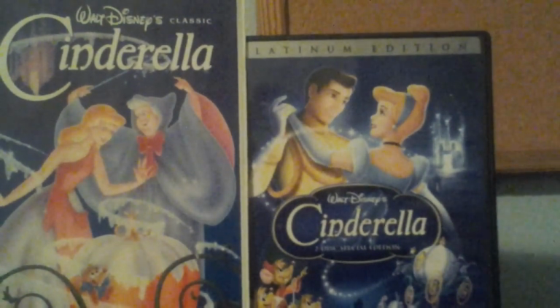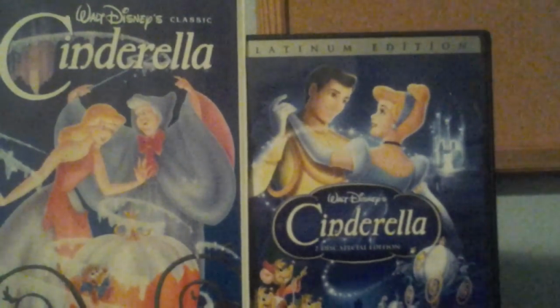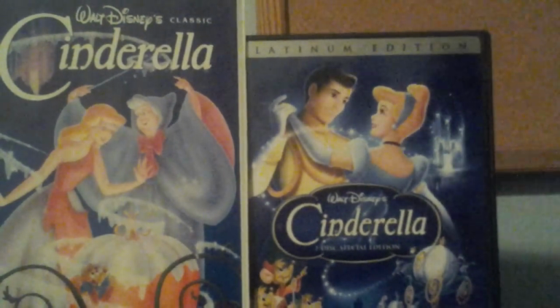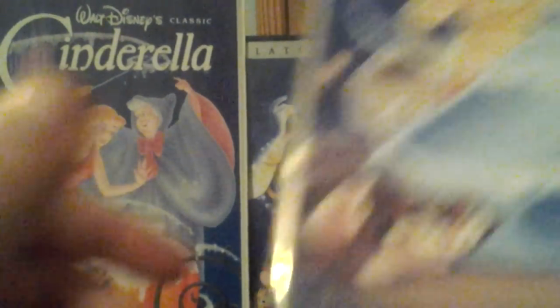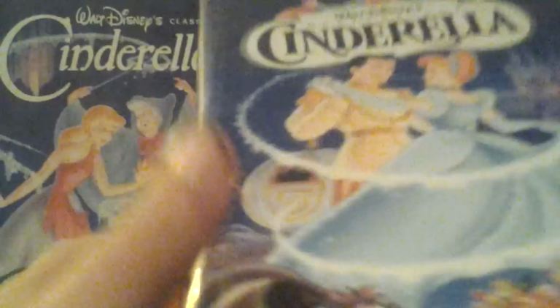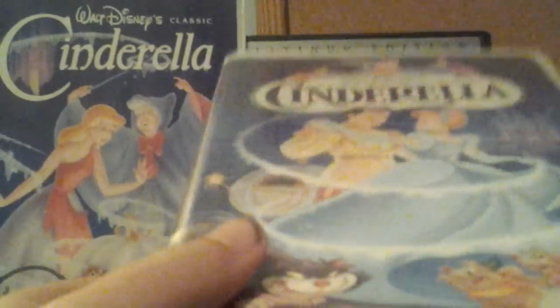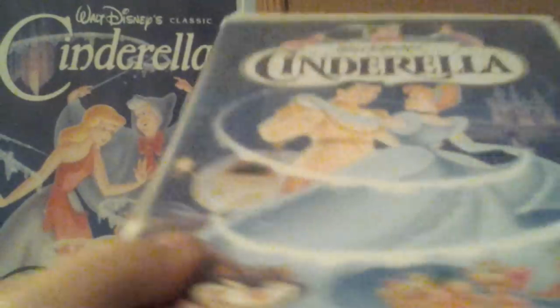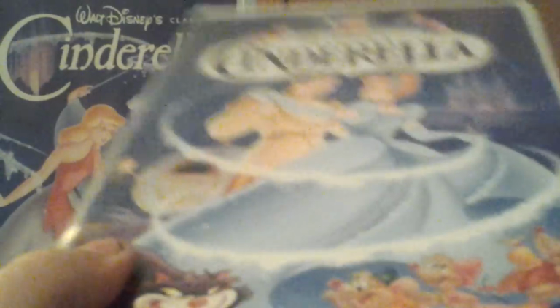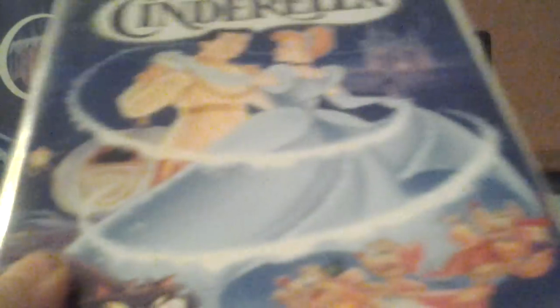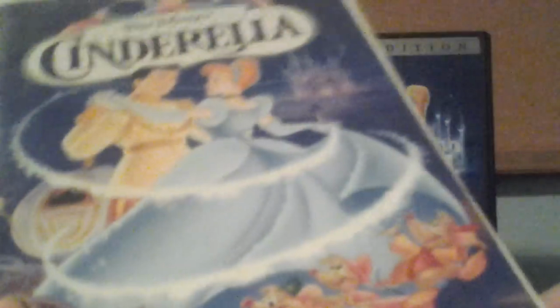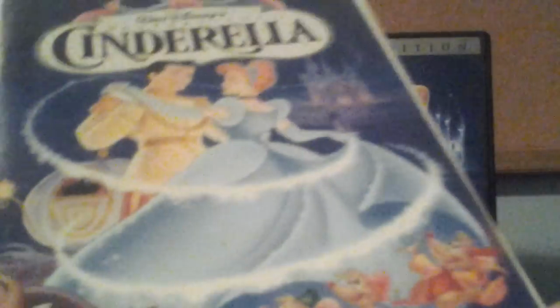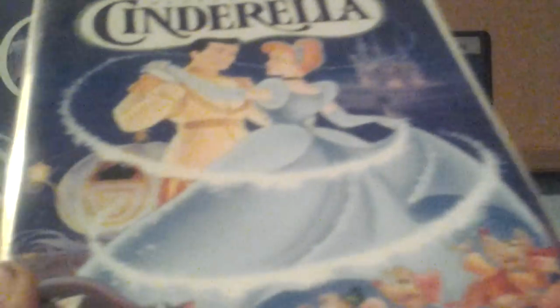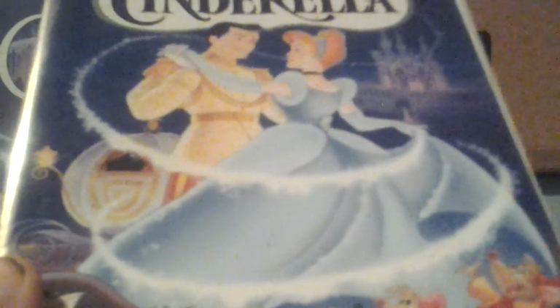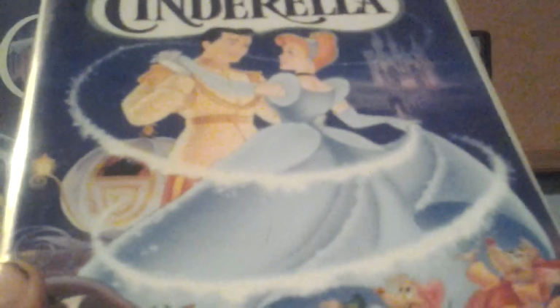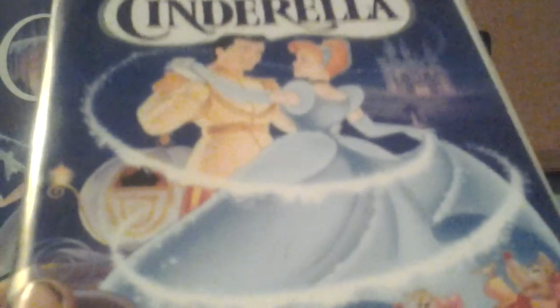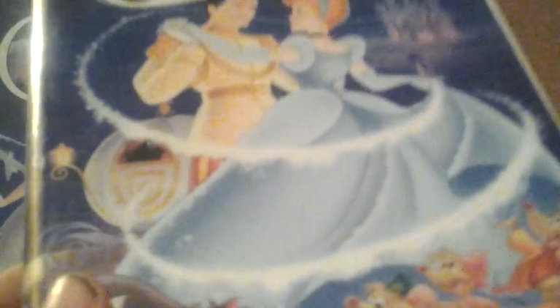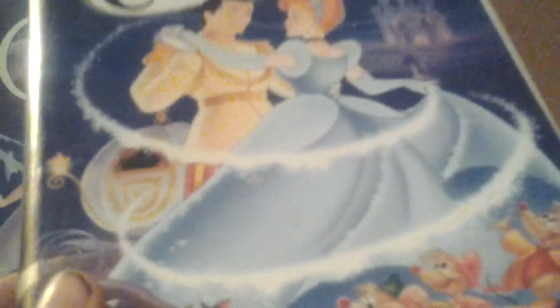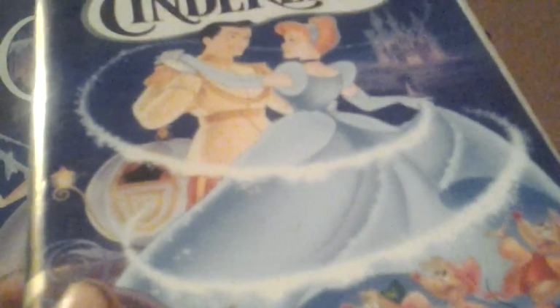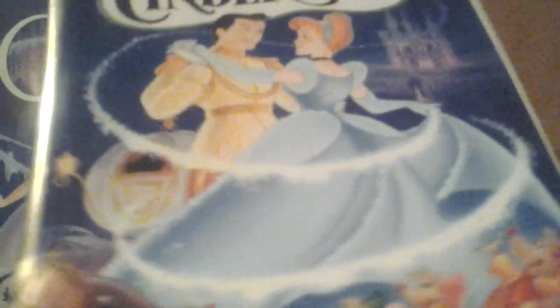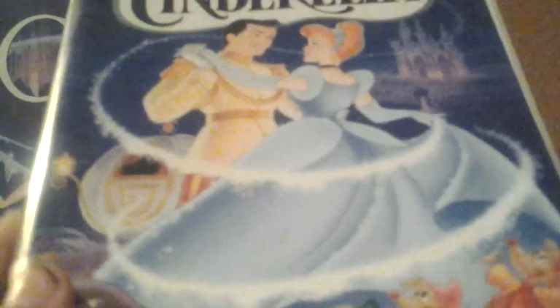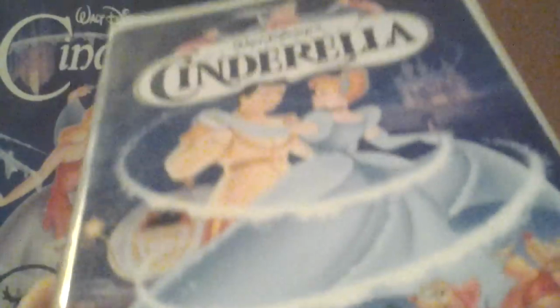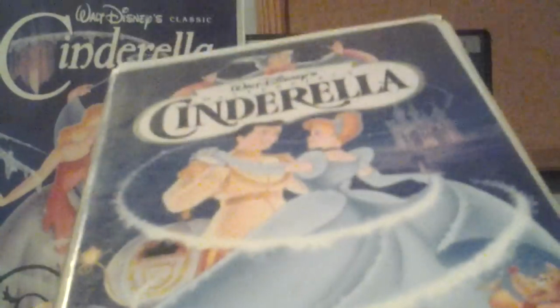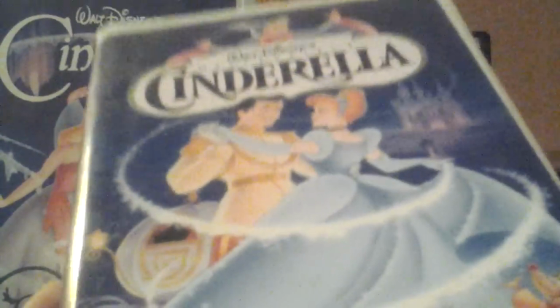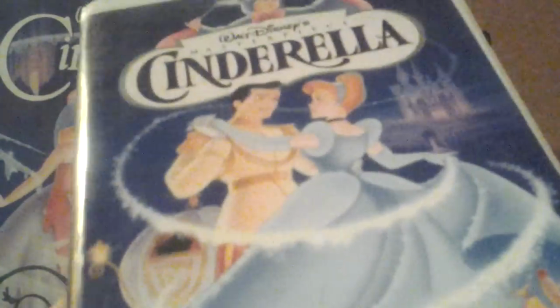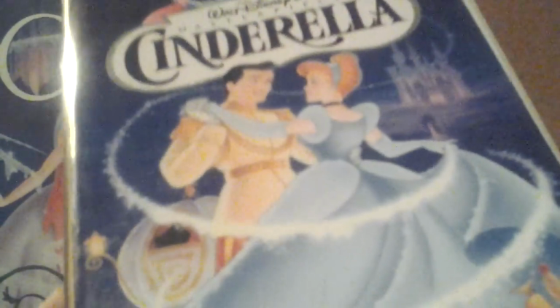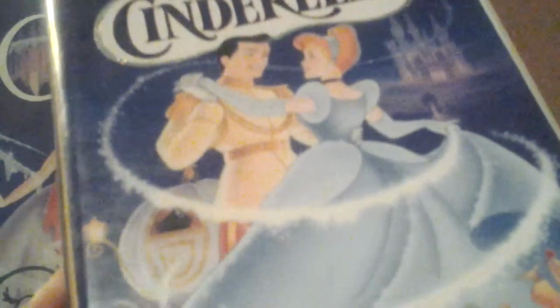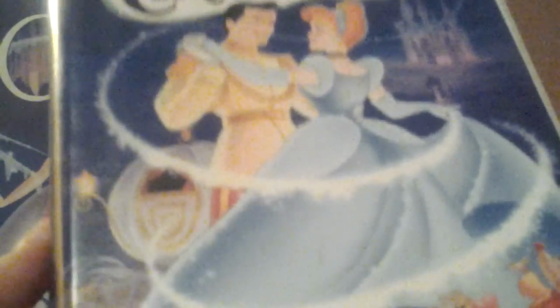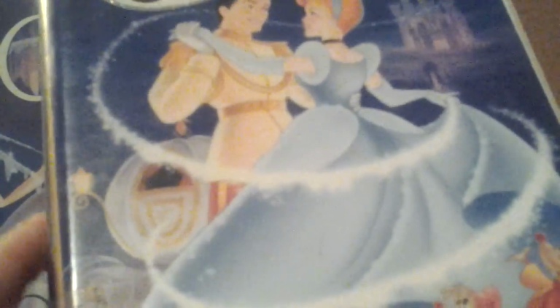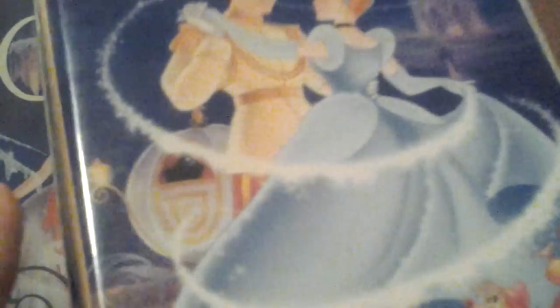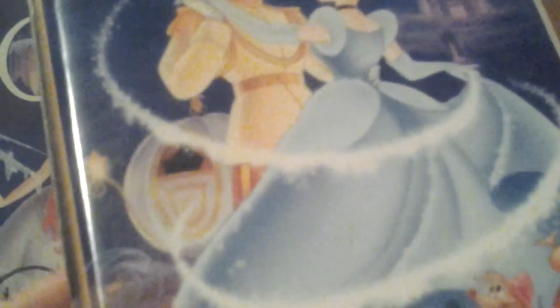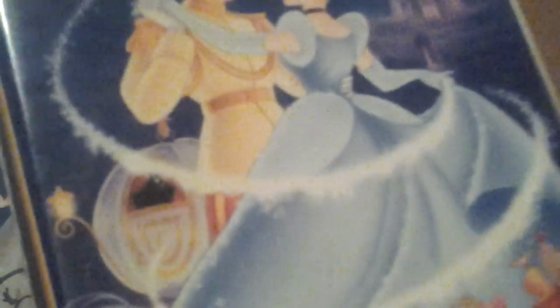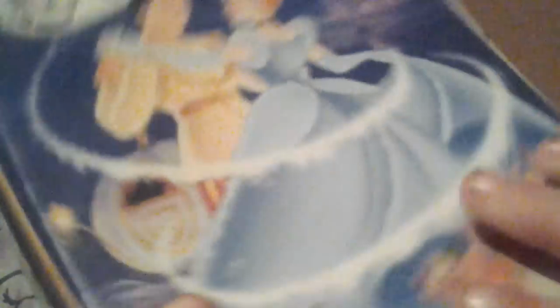Next is the 1995 Masterpiece Collection VHS of Cinderella. I've had this for an extremely long time, since 1995.